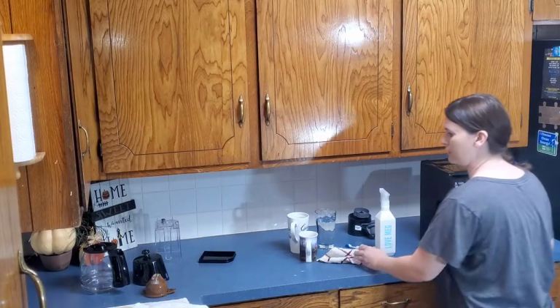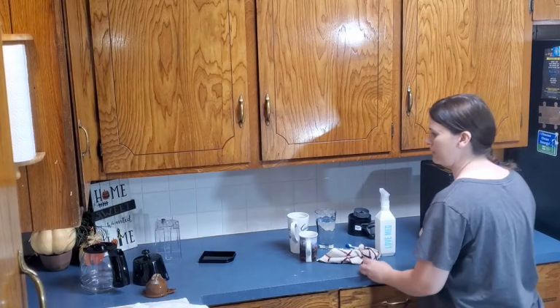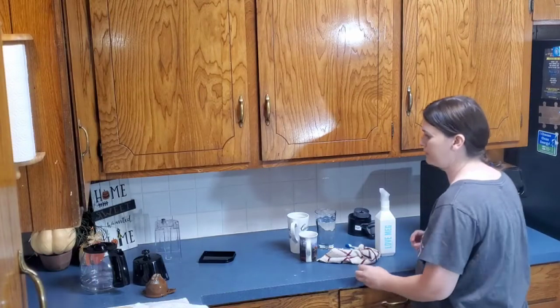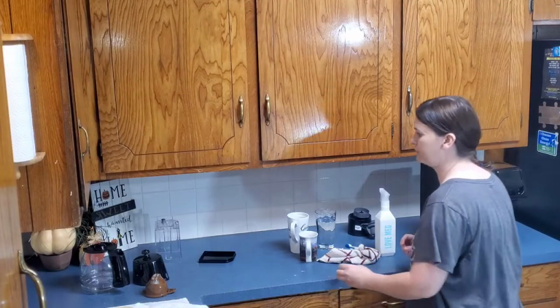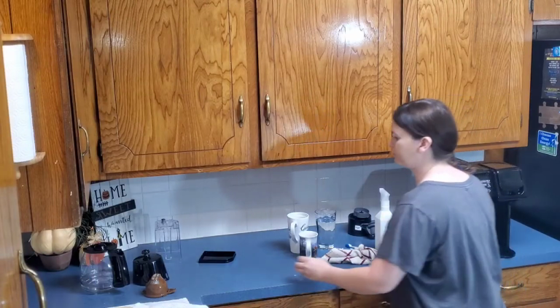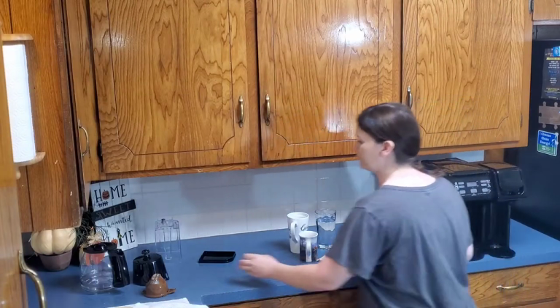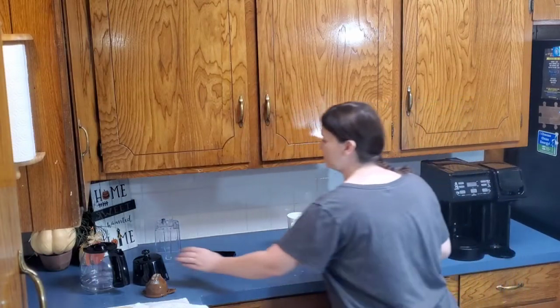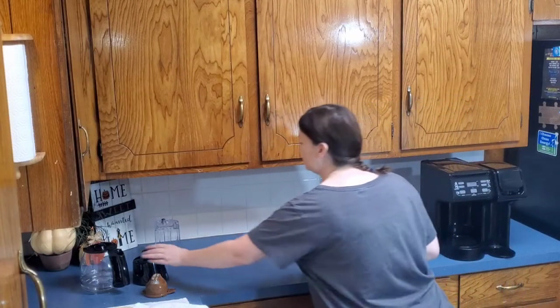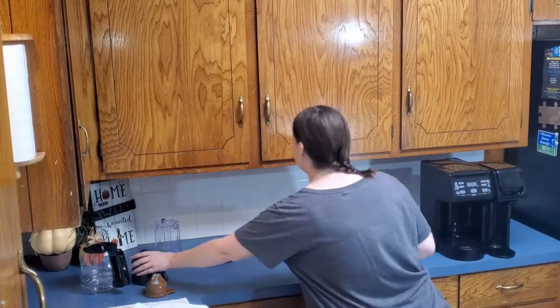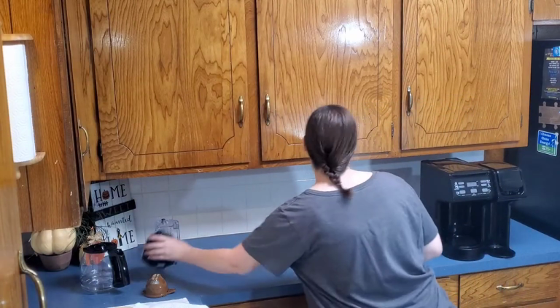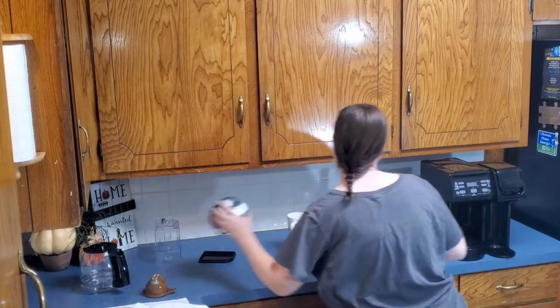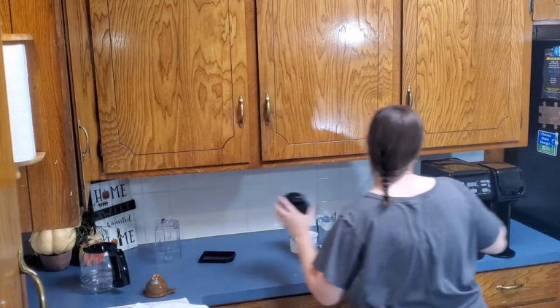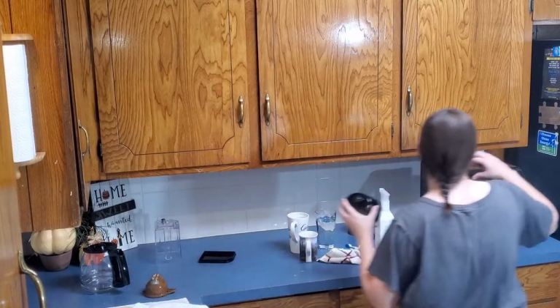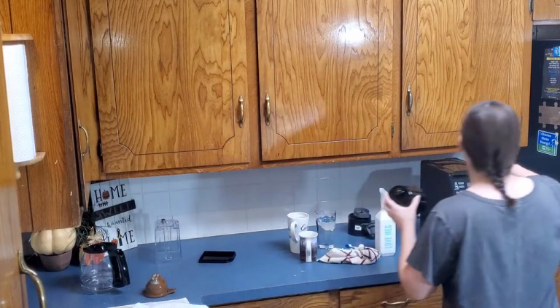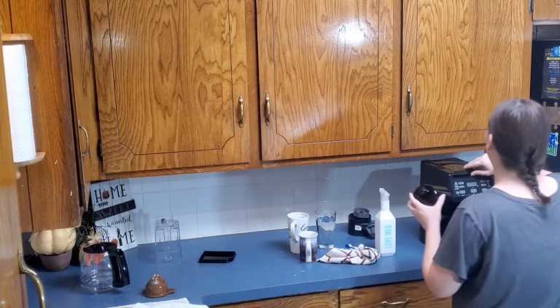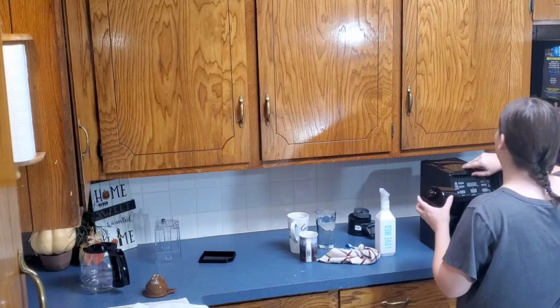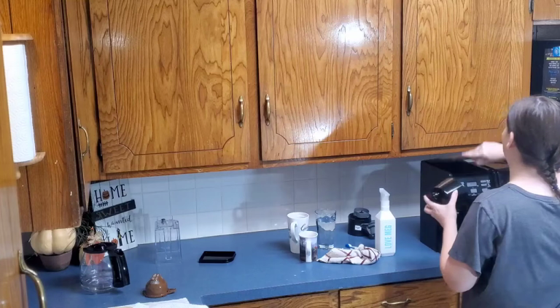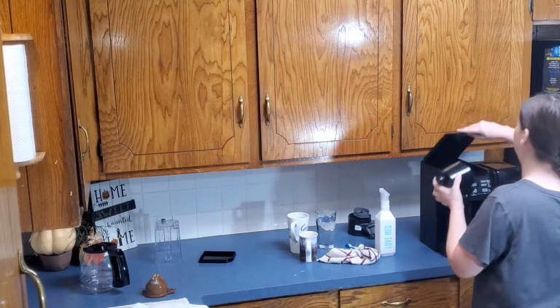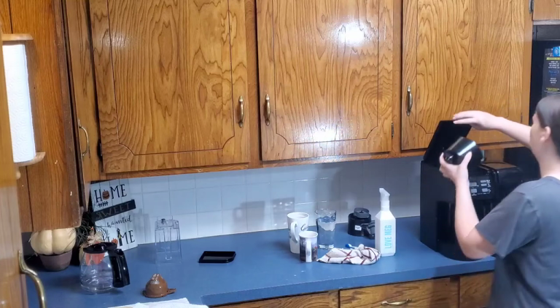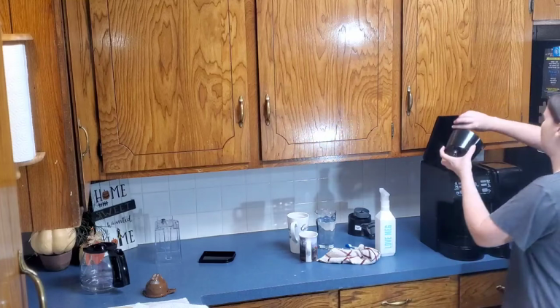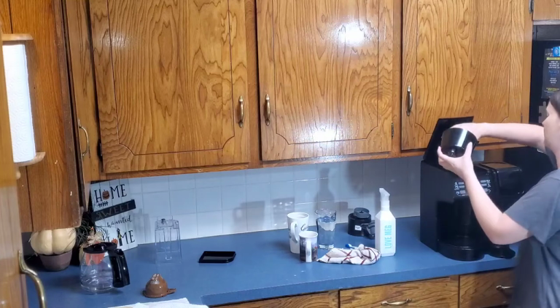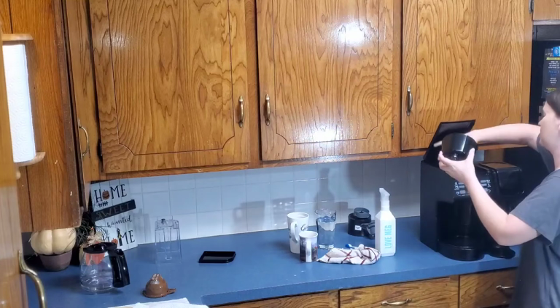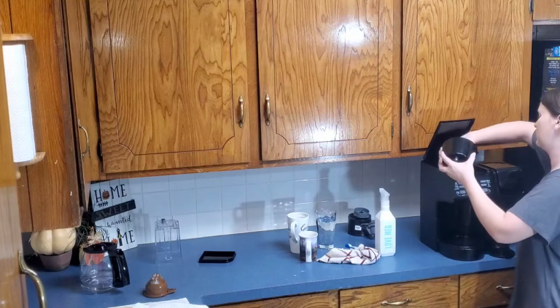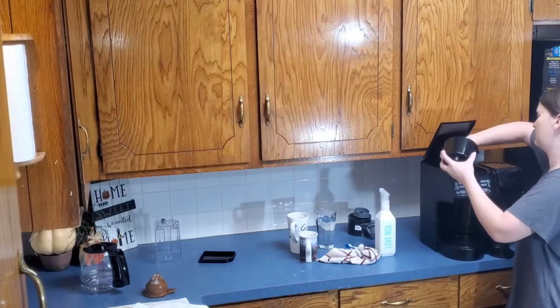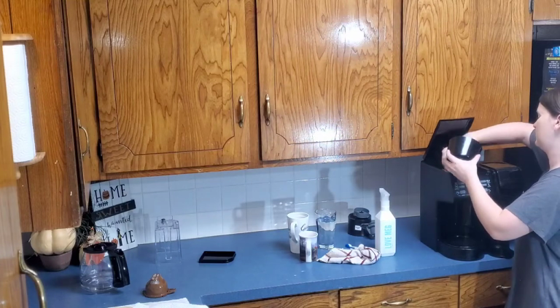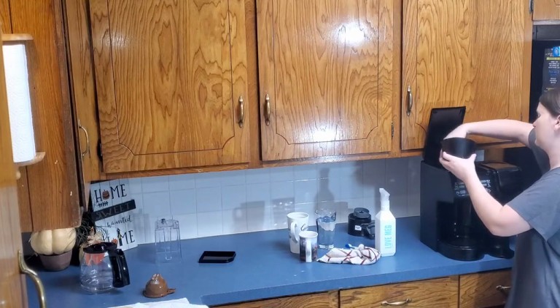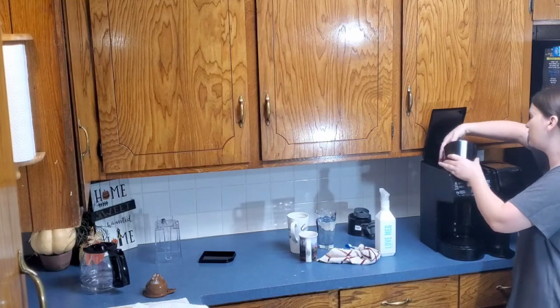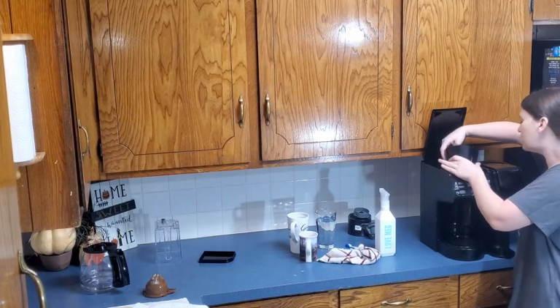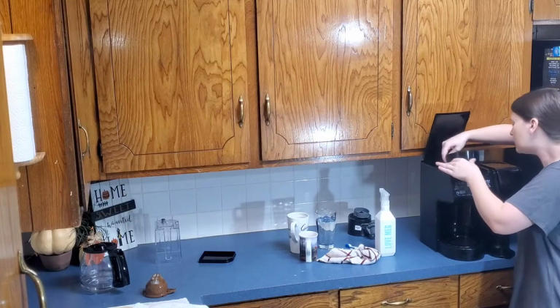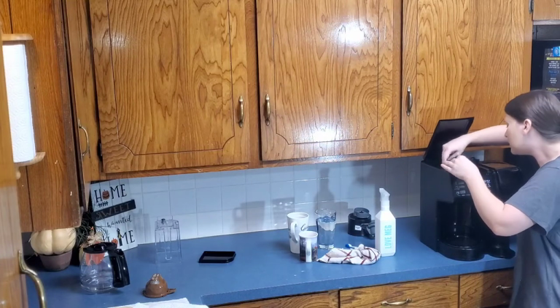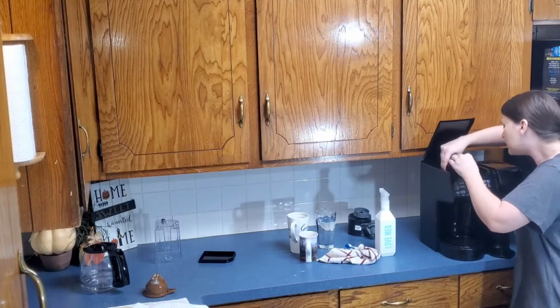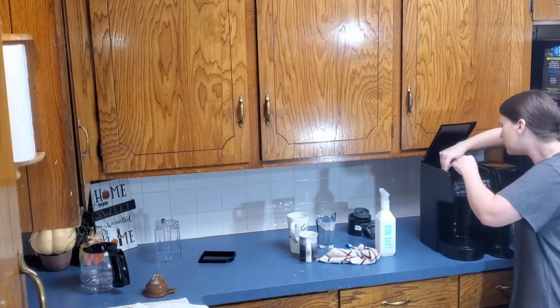Now that everything is nice and clean, it's time to reassemble everything.